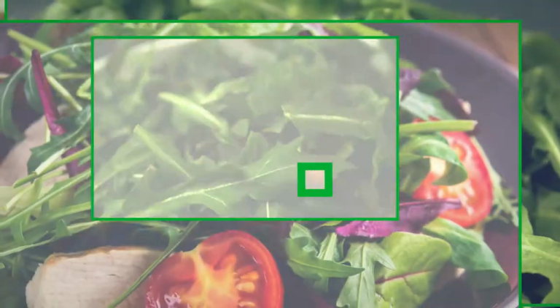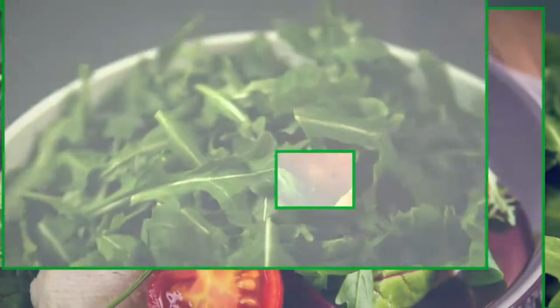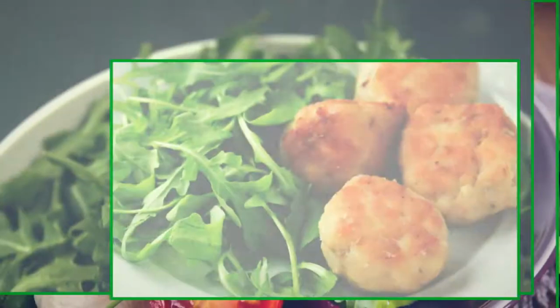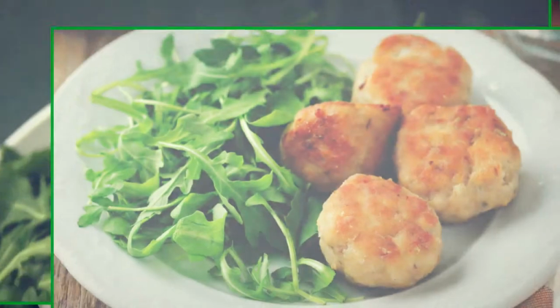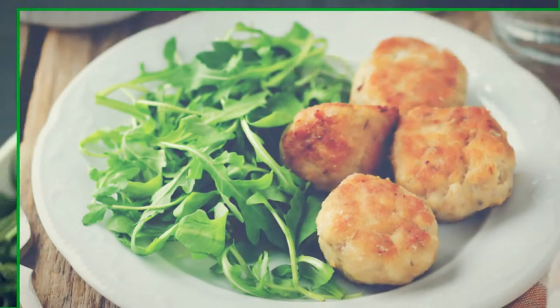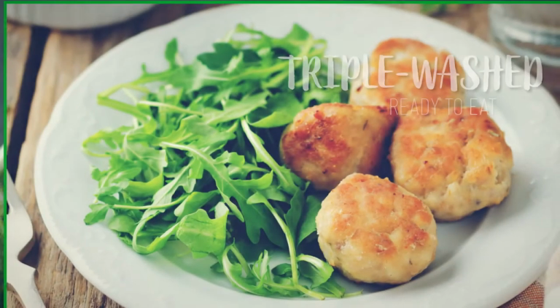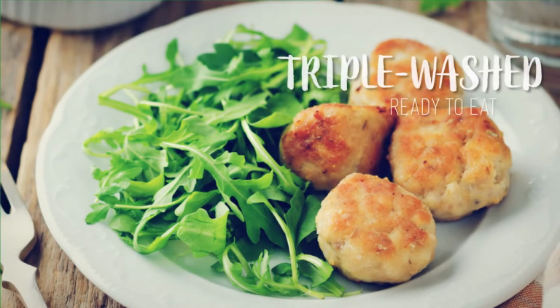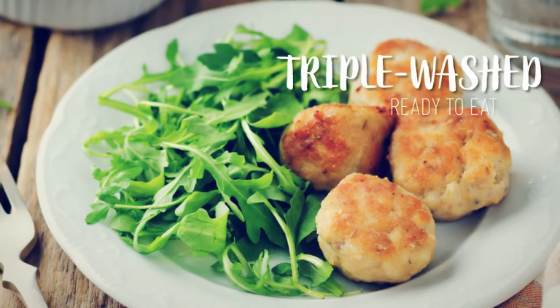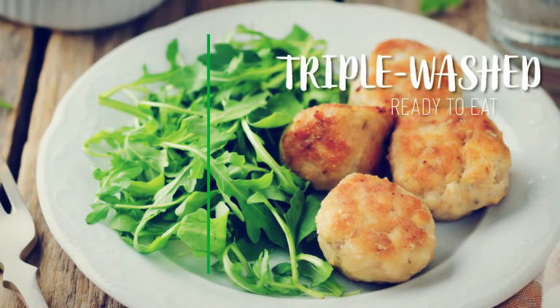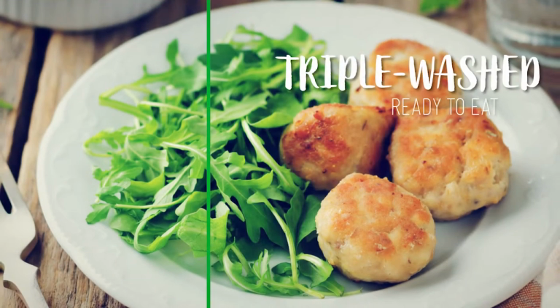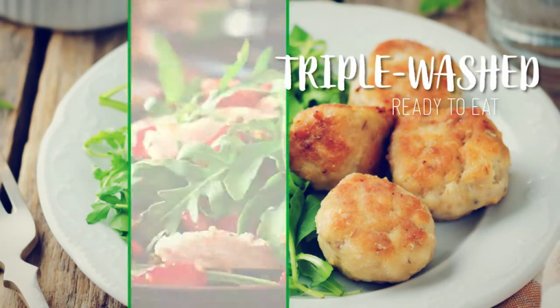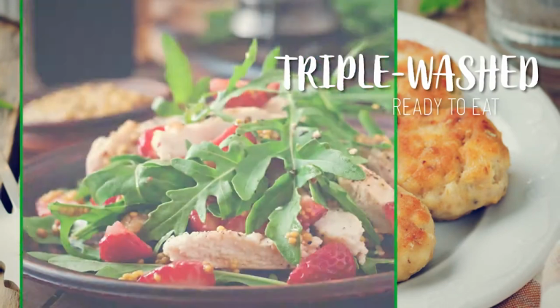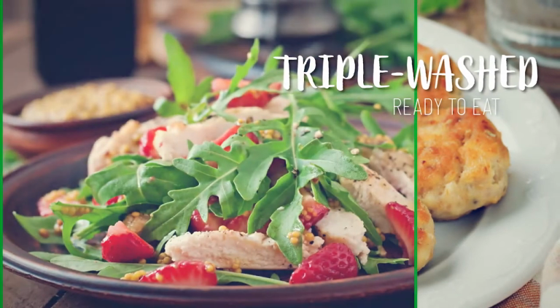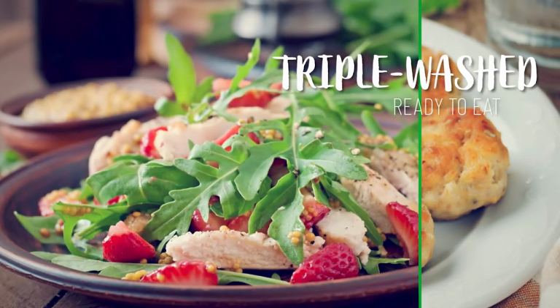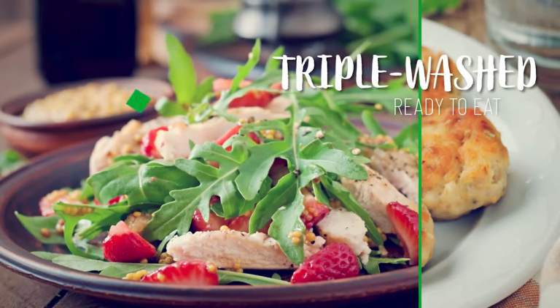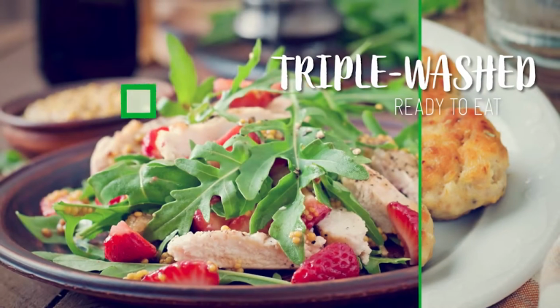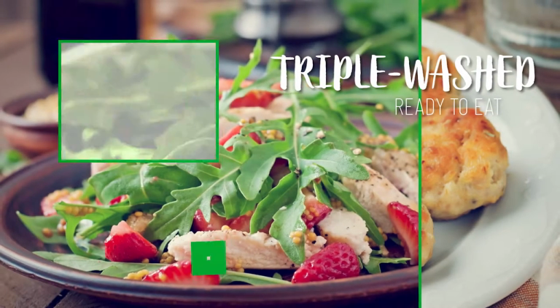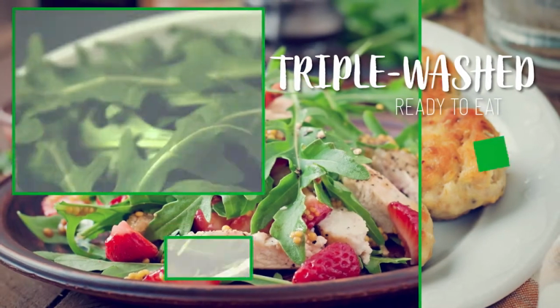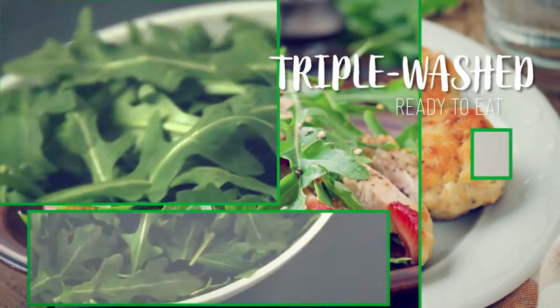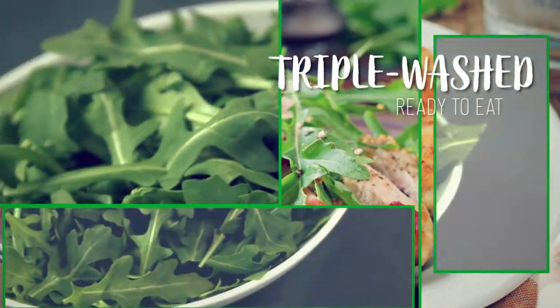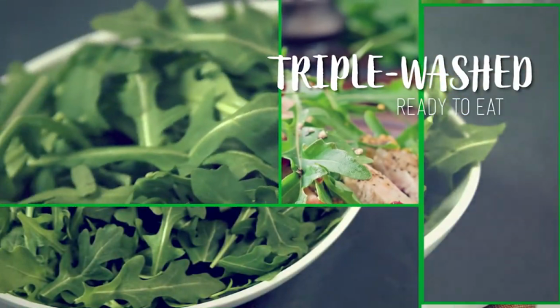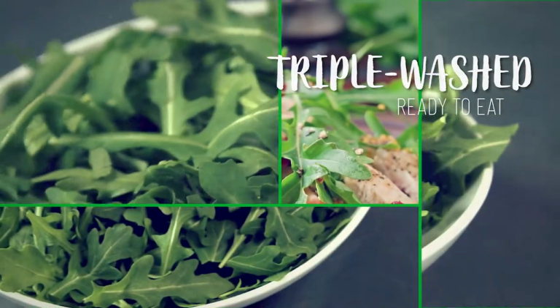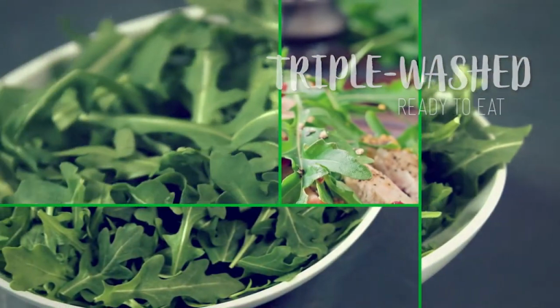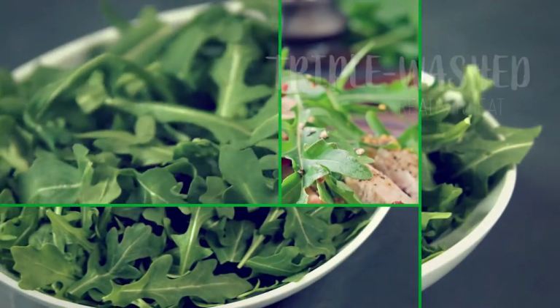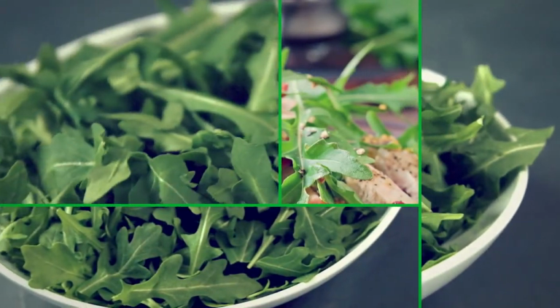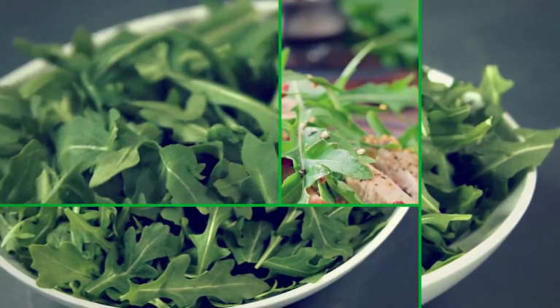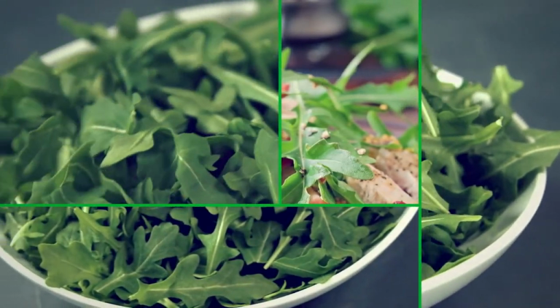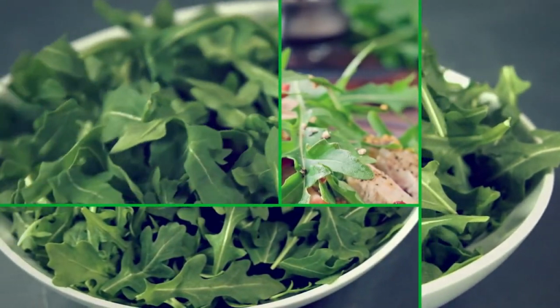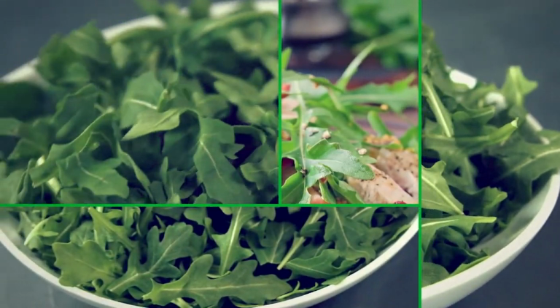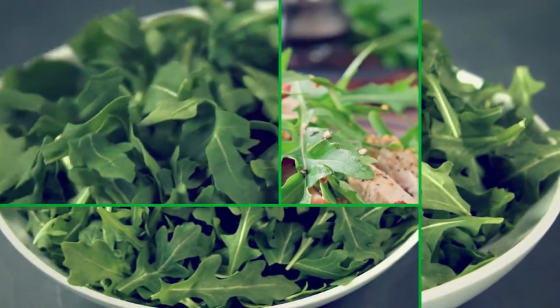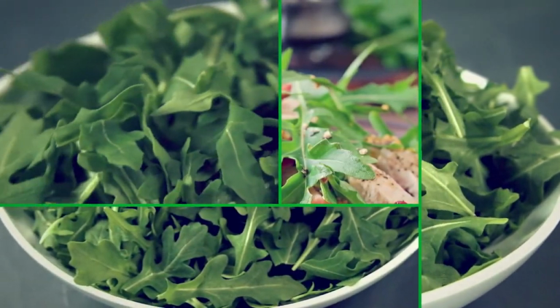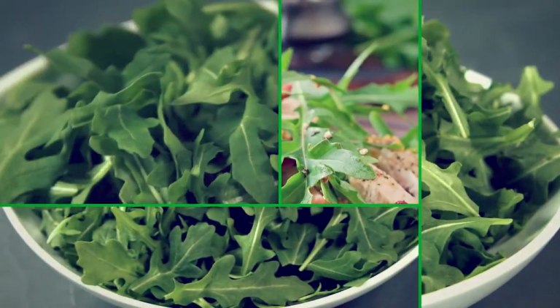It's triple washed, ready to eat, and it cuts down on prep time, which we realize is a really important factor.